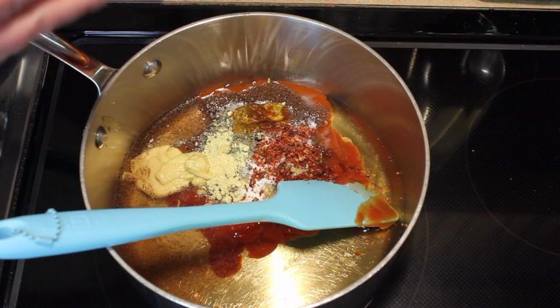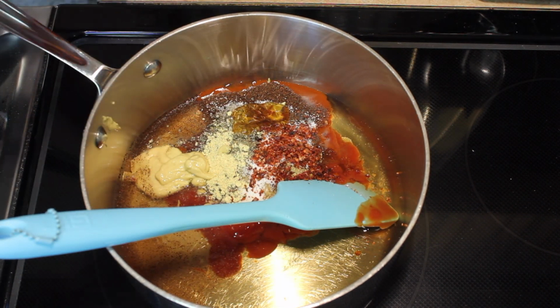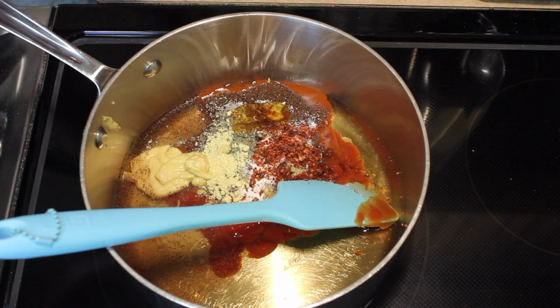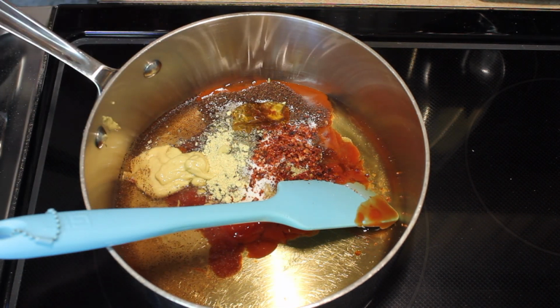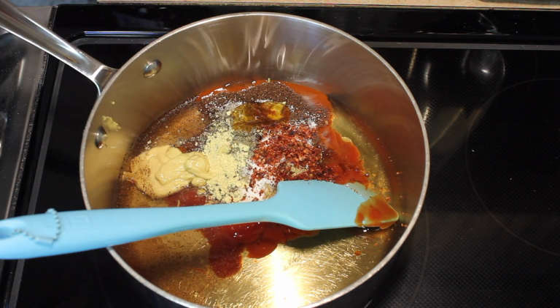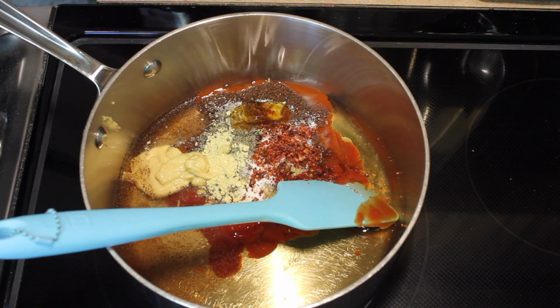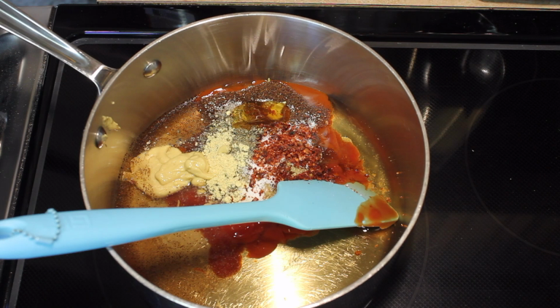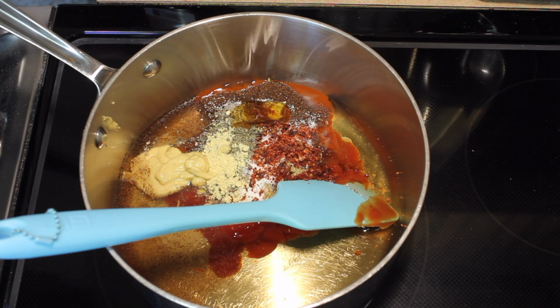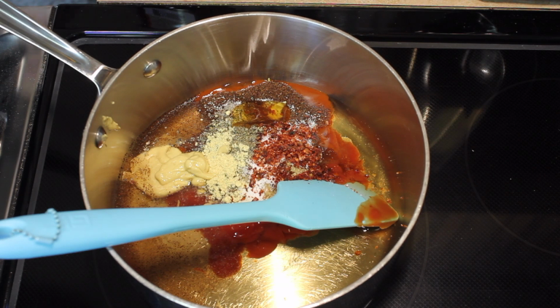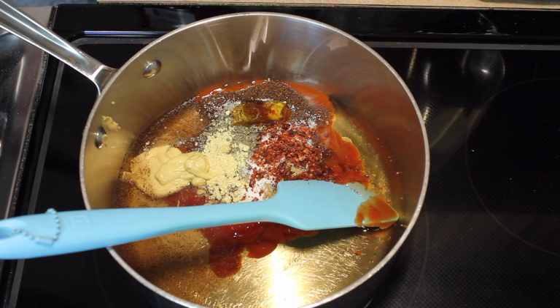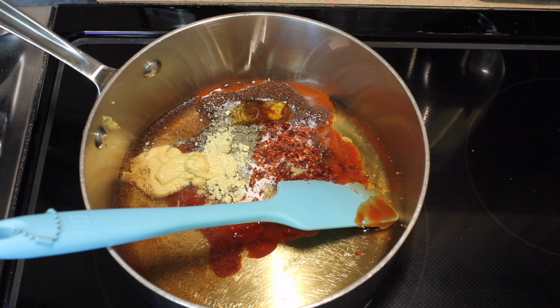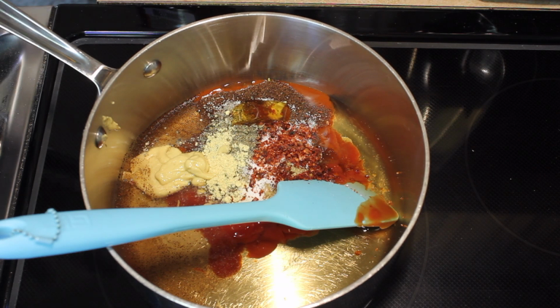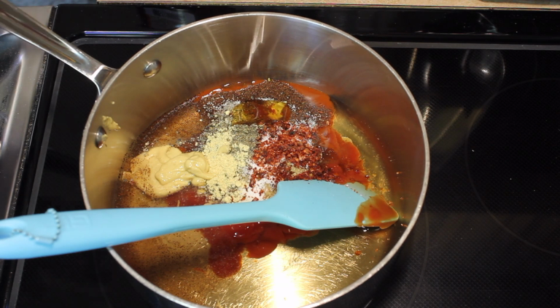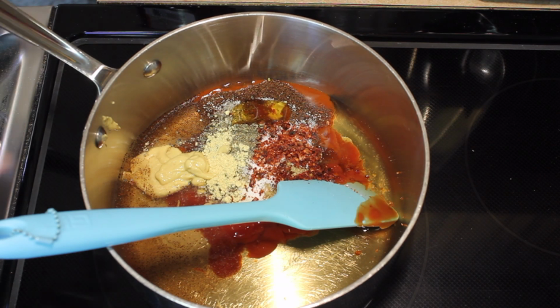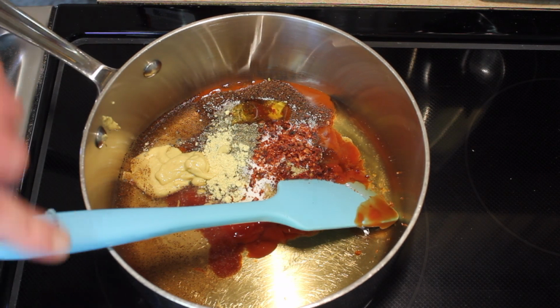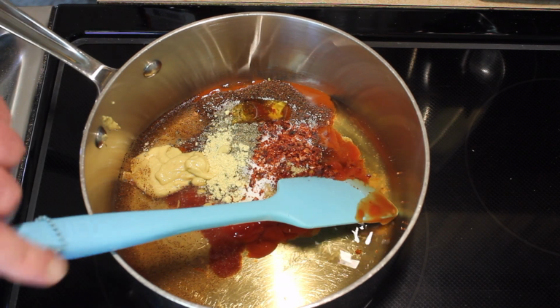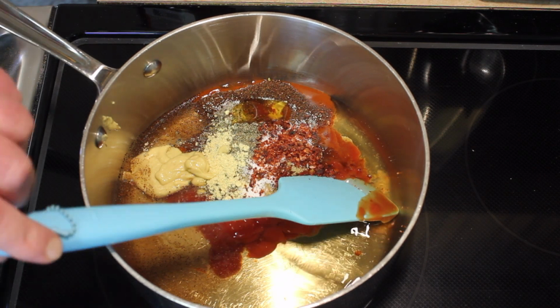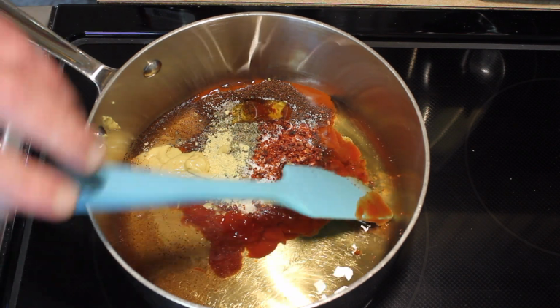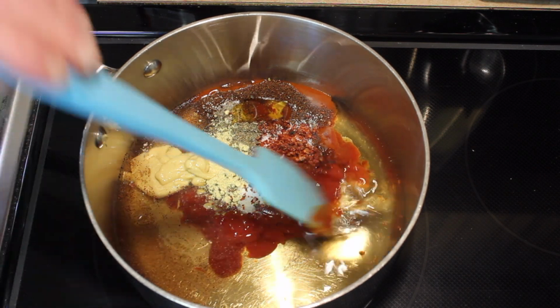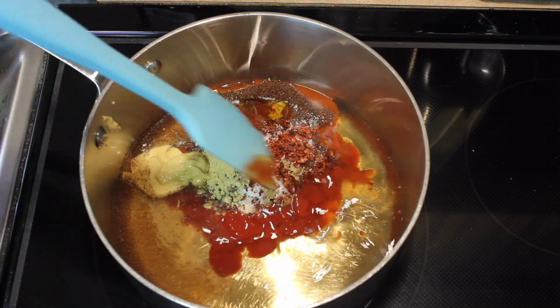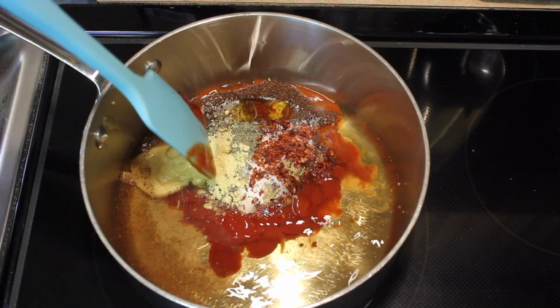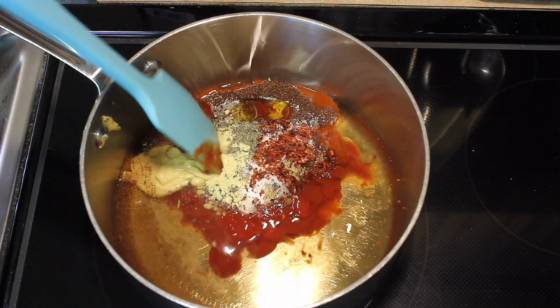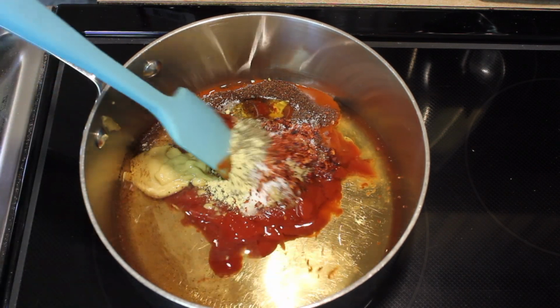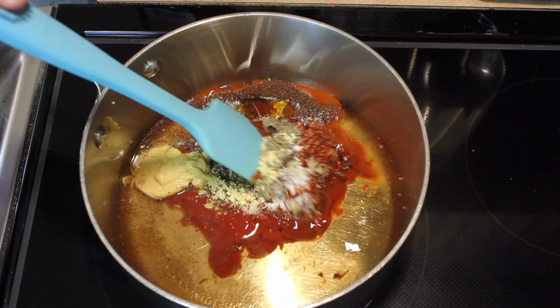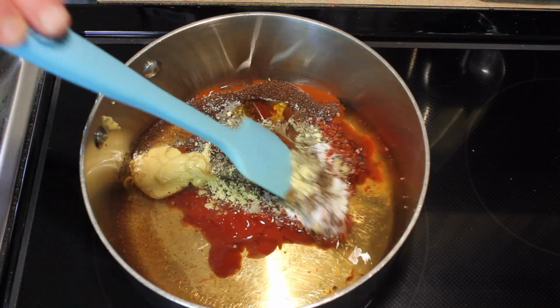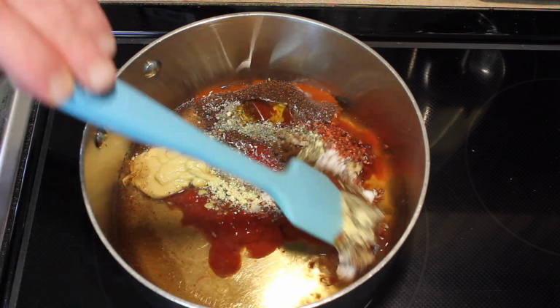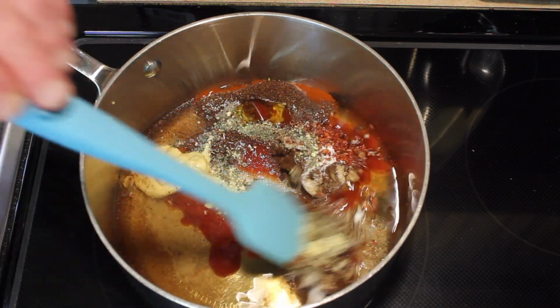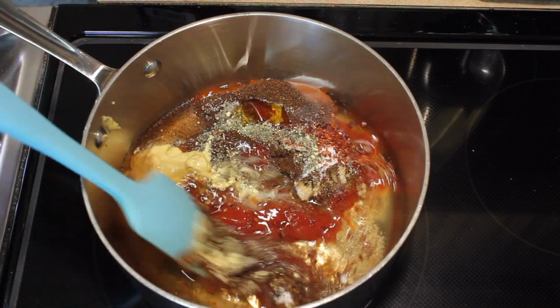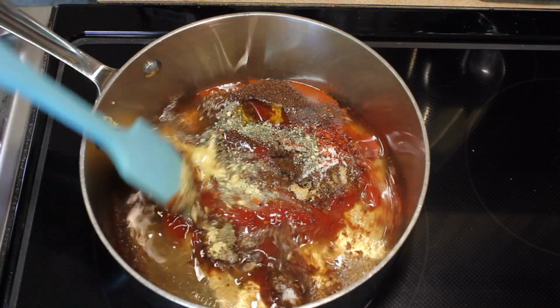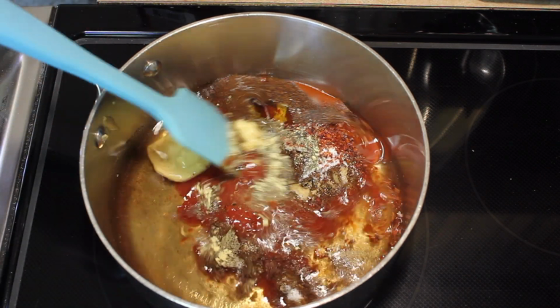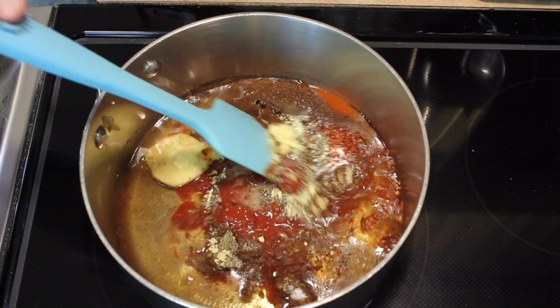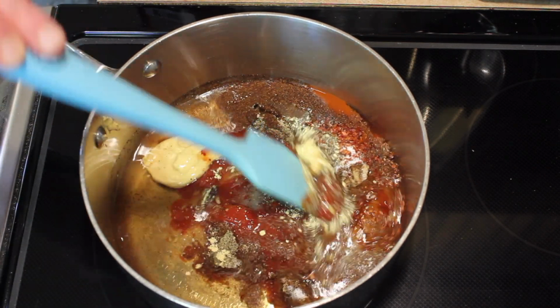Now I'm going to turn the heat on and cook this about 15 minutes on a low simmer.